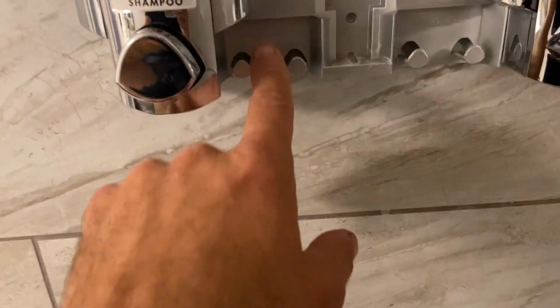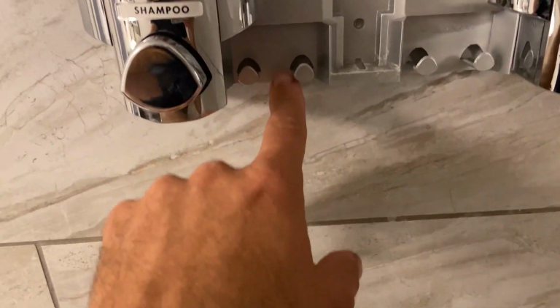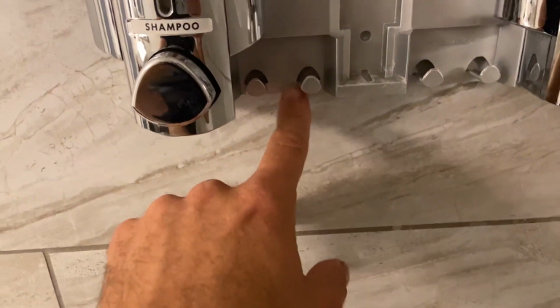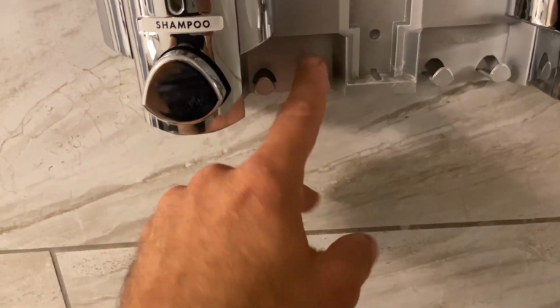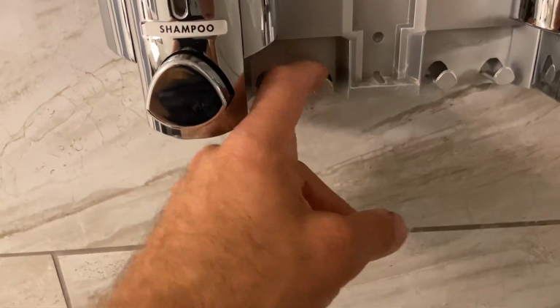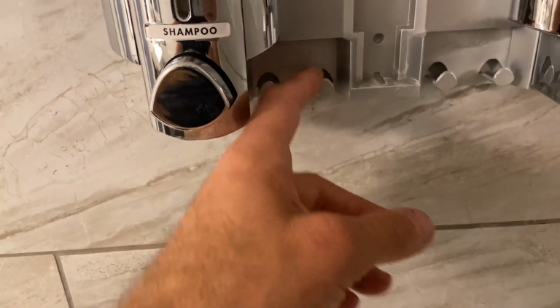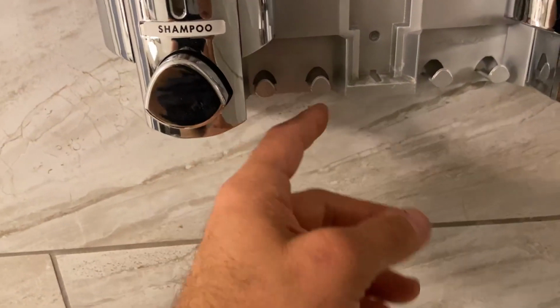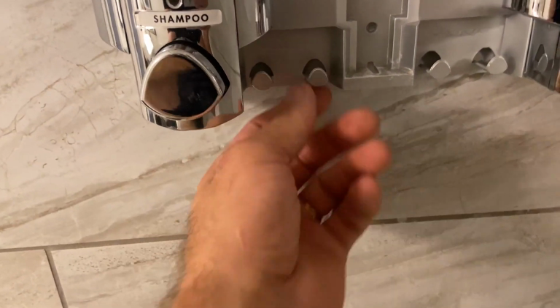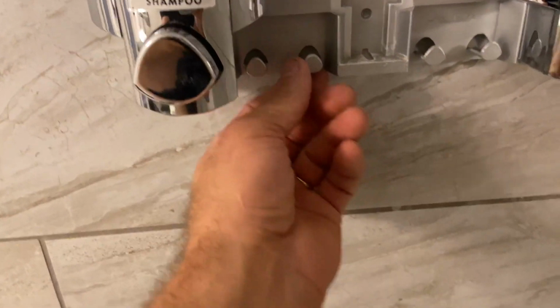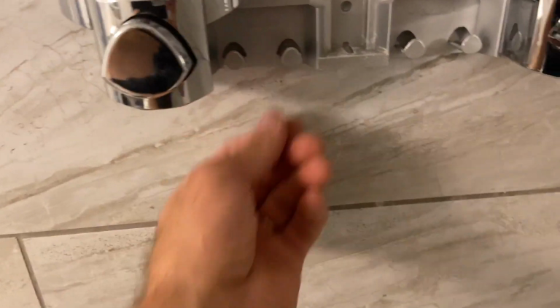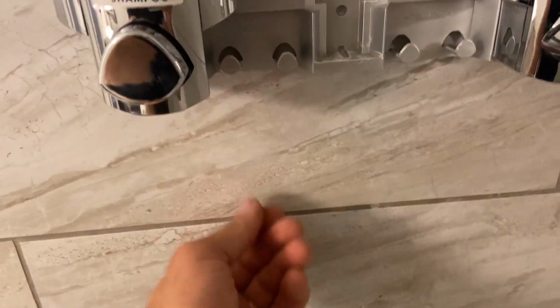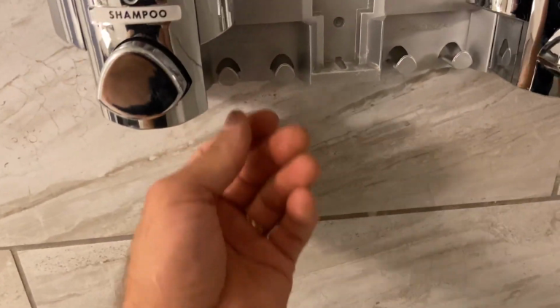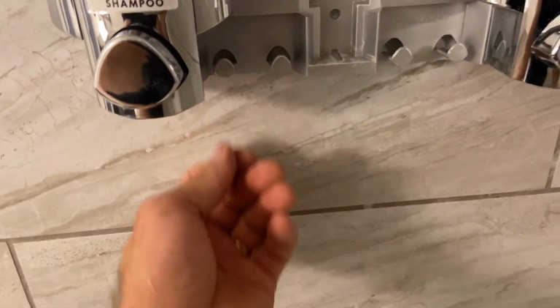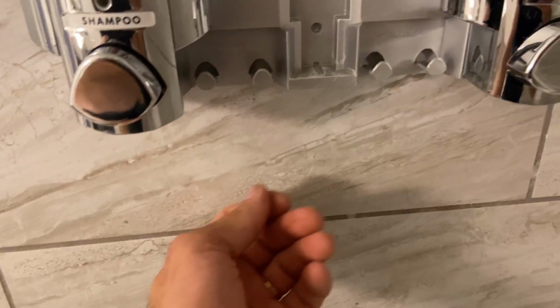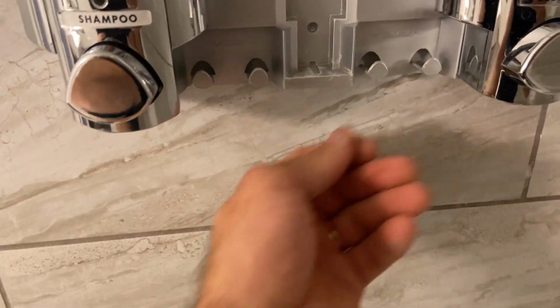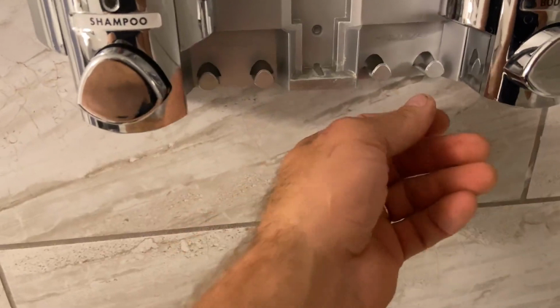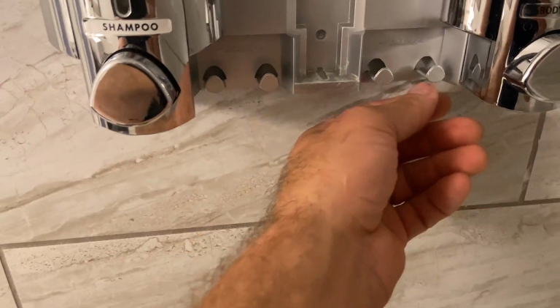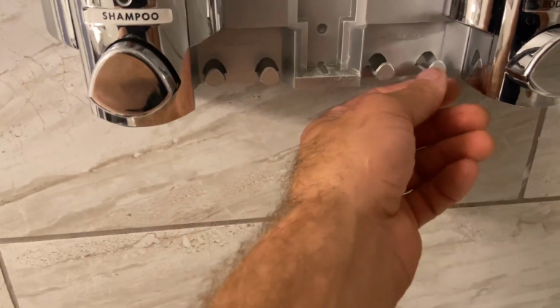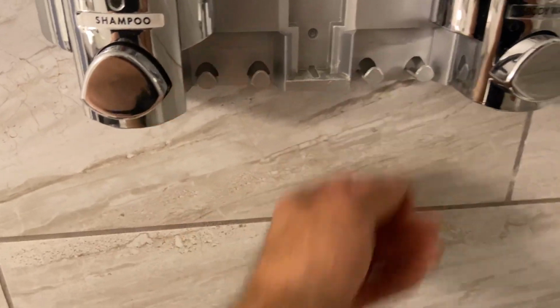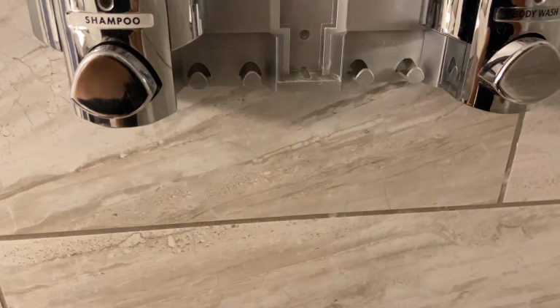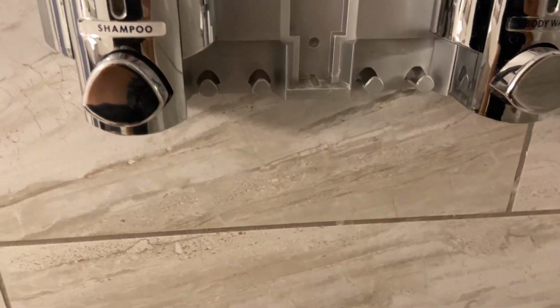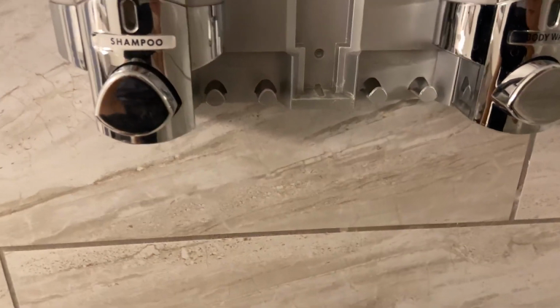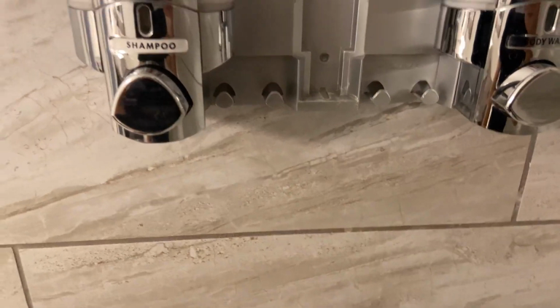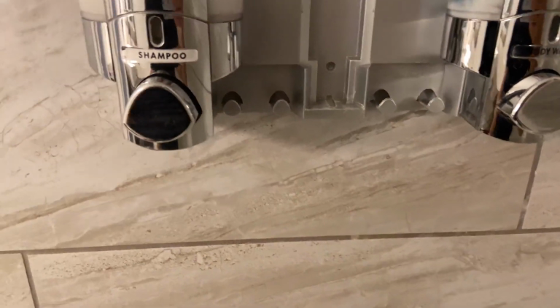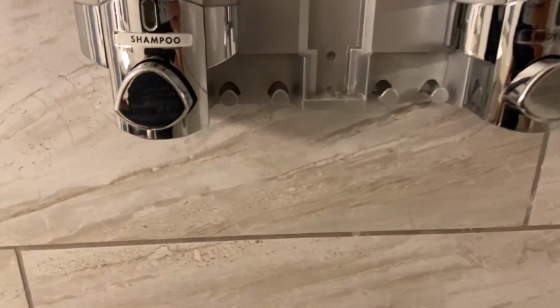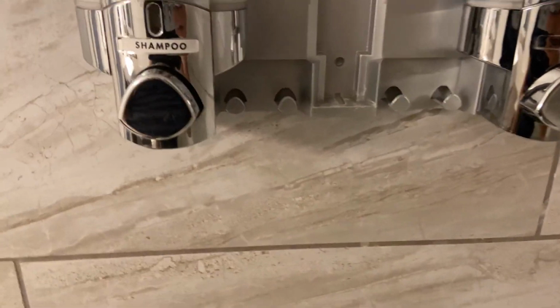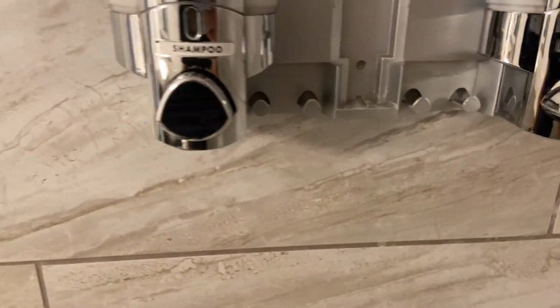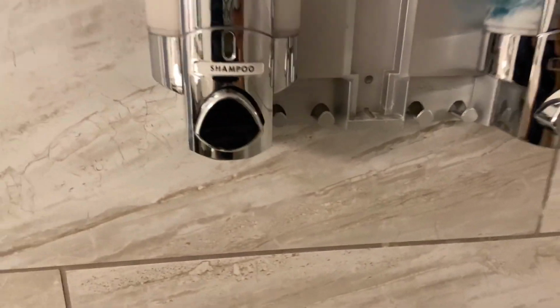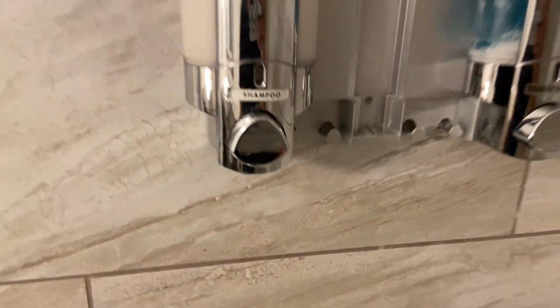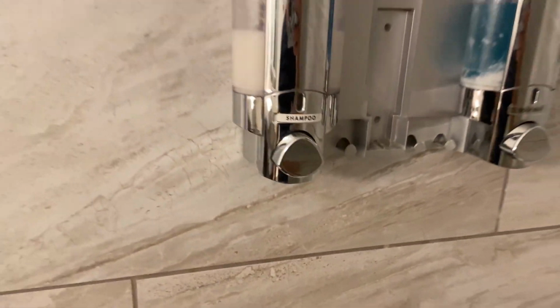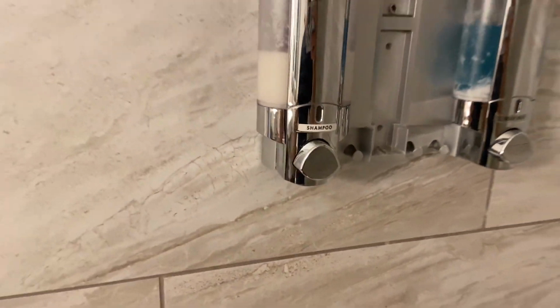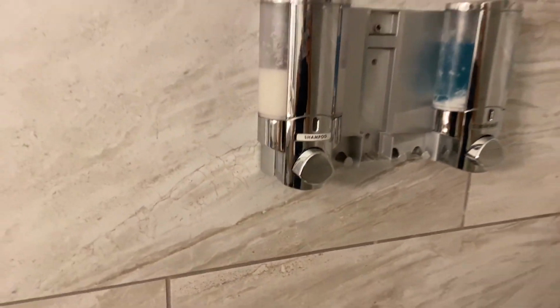This one has the hanging racks to hang your loofah or your scrubbers of any sort that you want there.